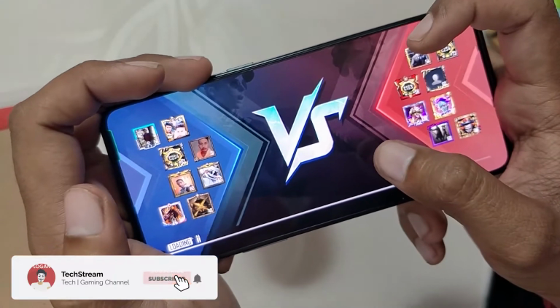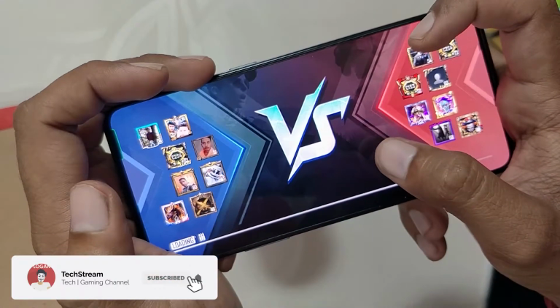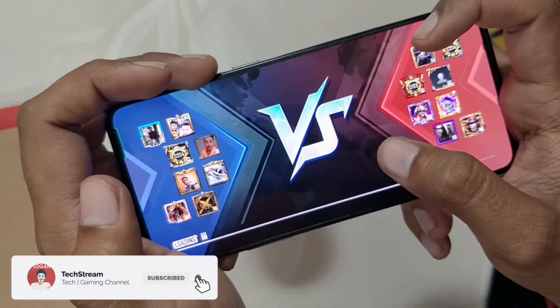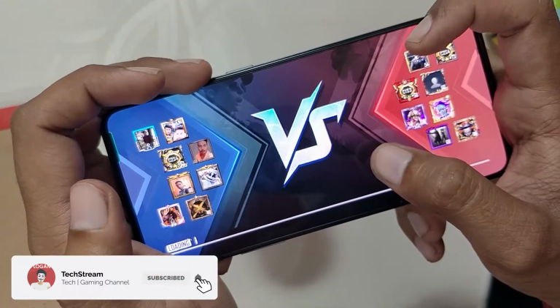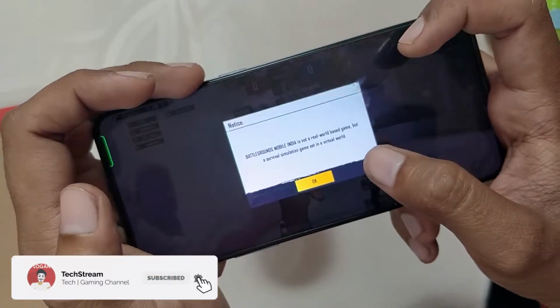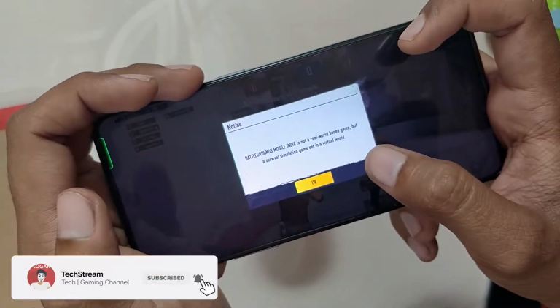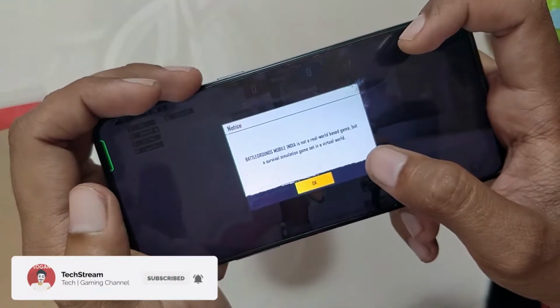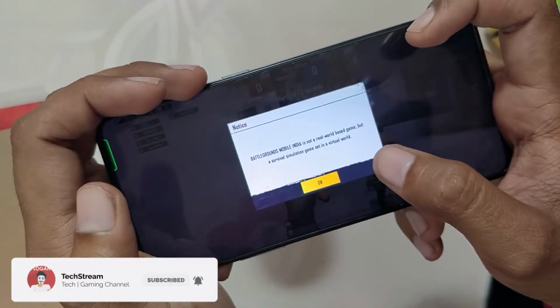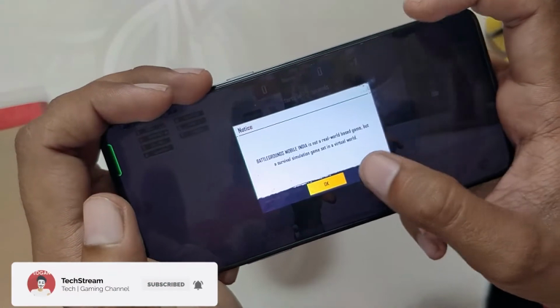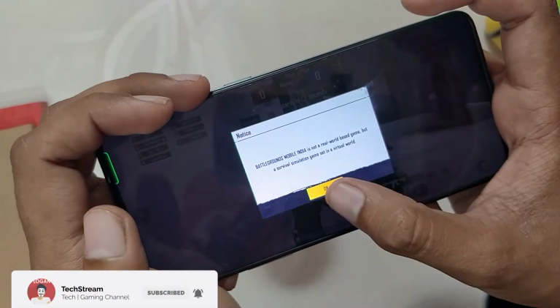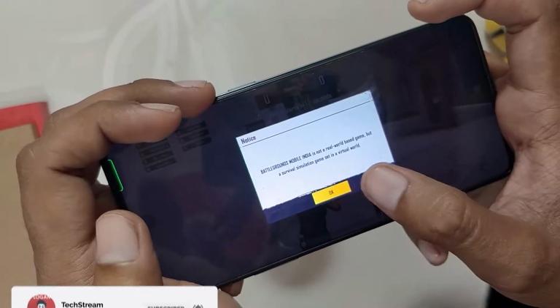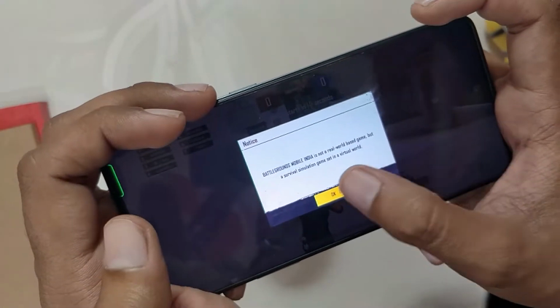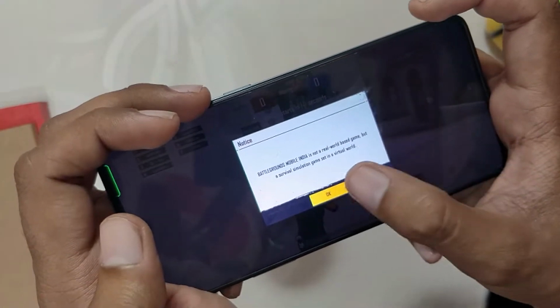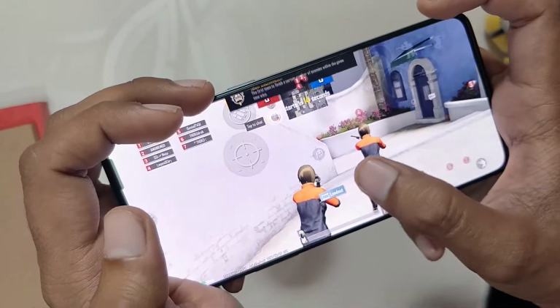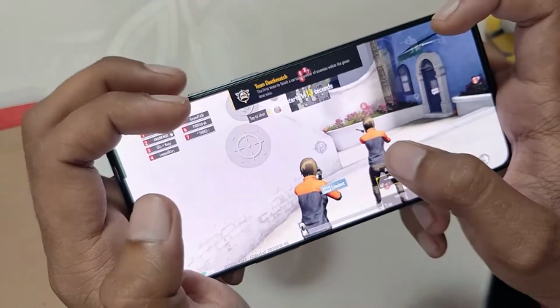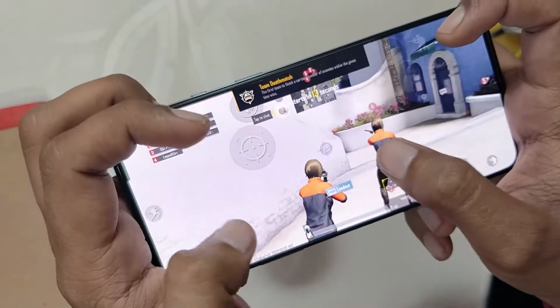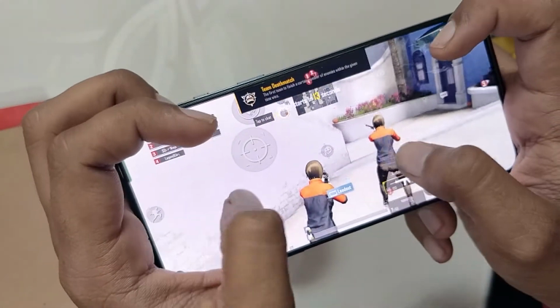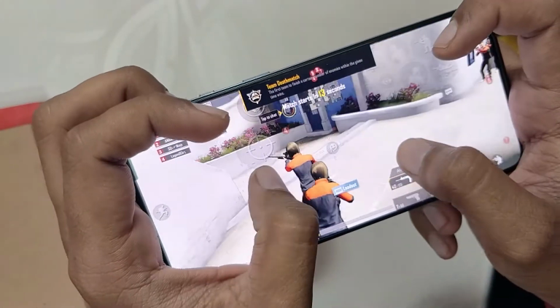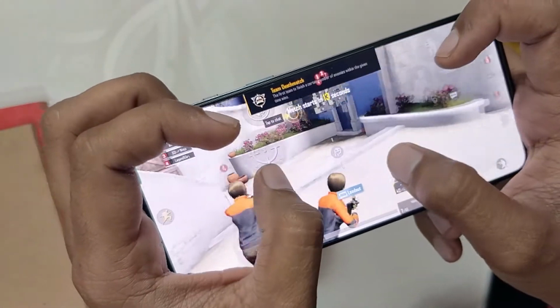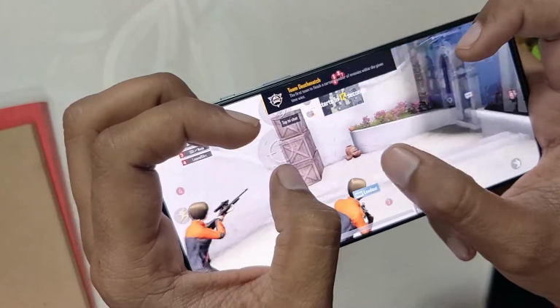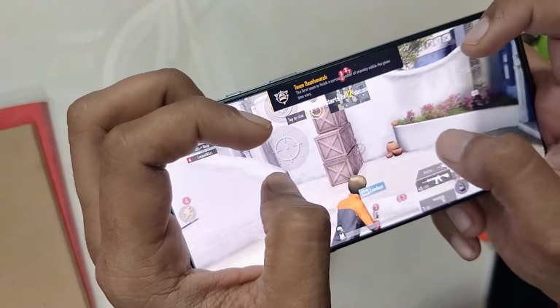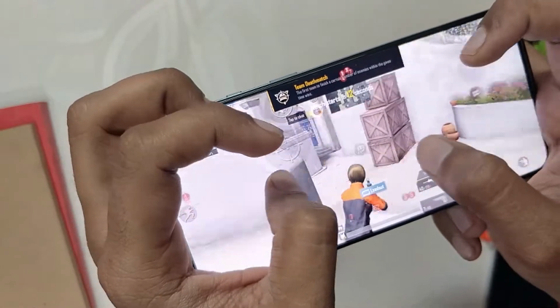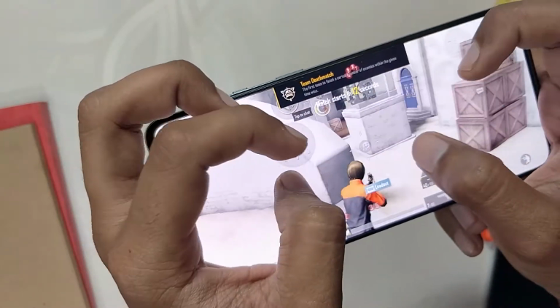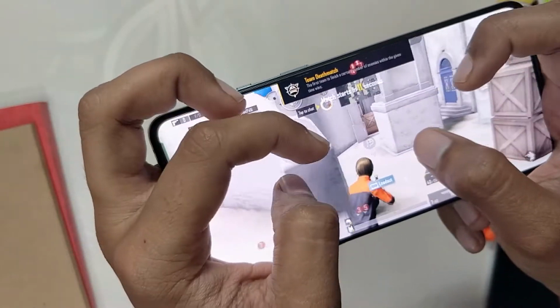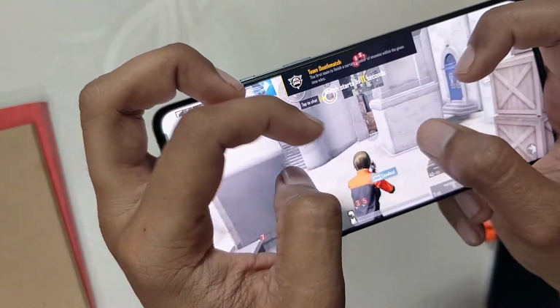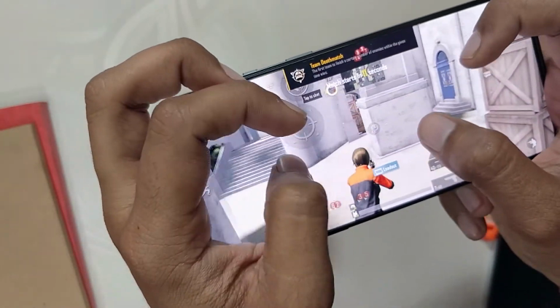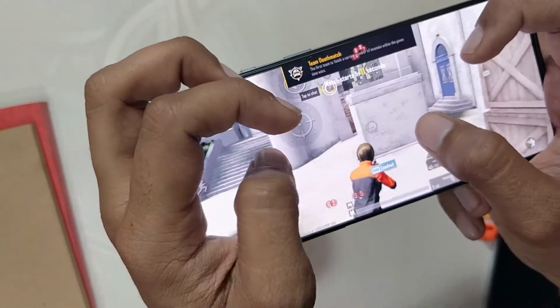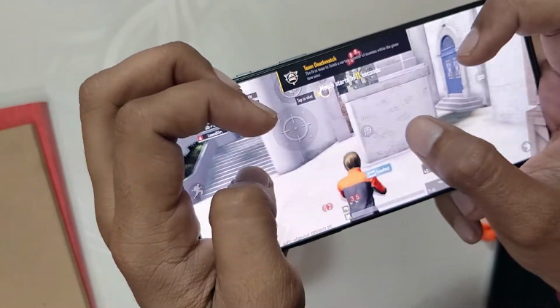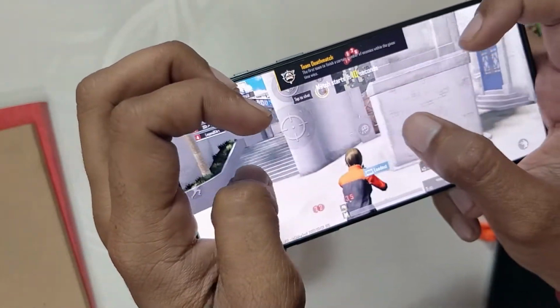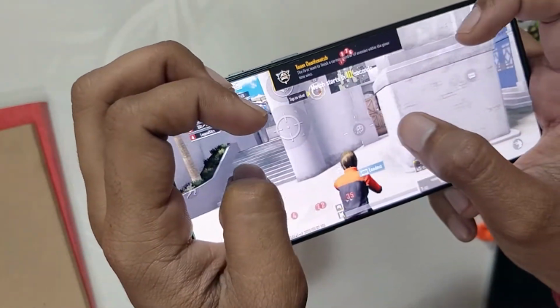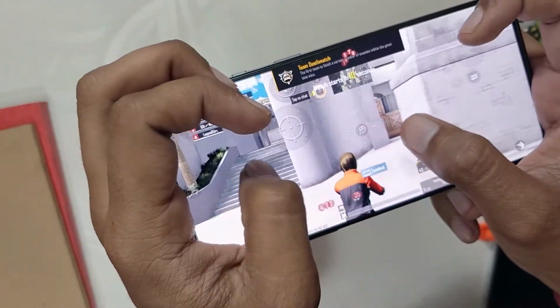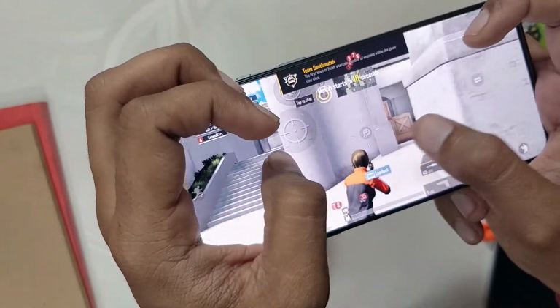That's all for this video. Comment down below if you want a gaming video on enabling 90 FPS in BGMI on OxygenOS 12 and ColorOS 12. Subscribe to the channel for more tech videos. Thank you for watching.